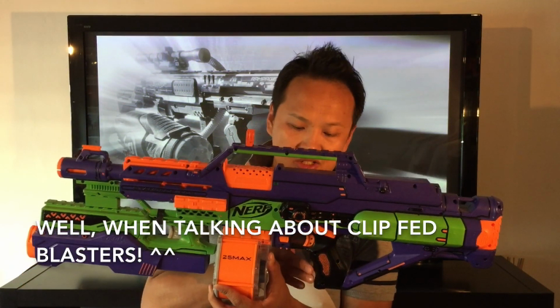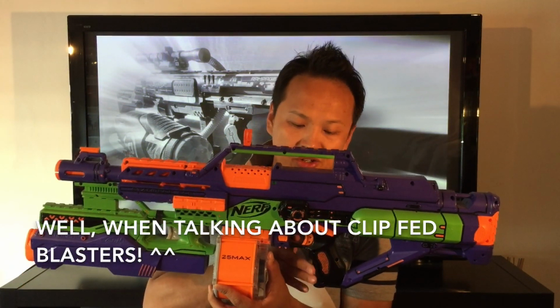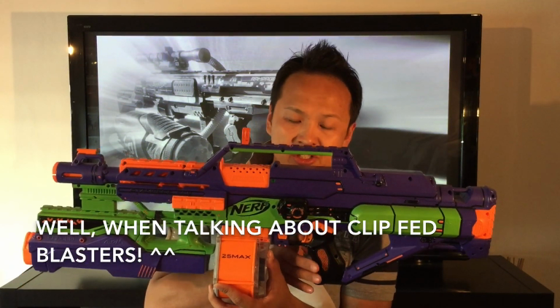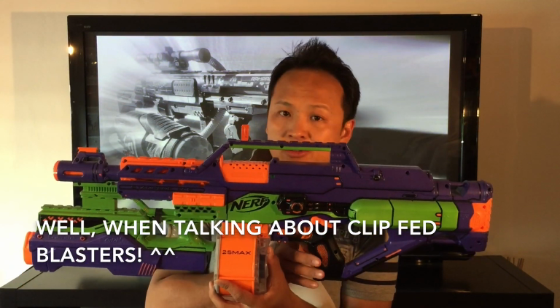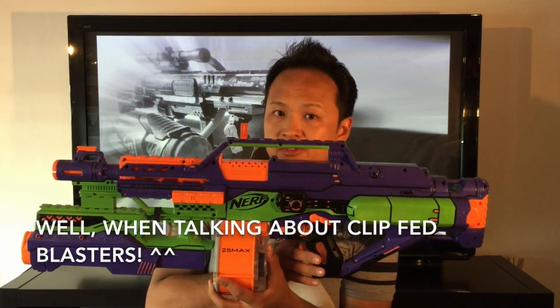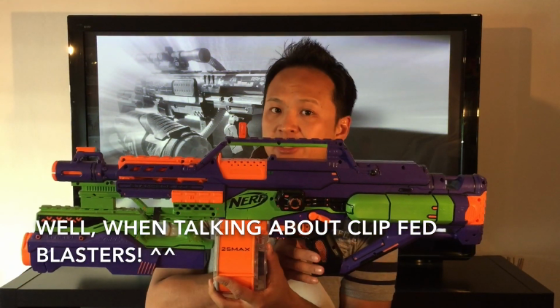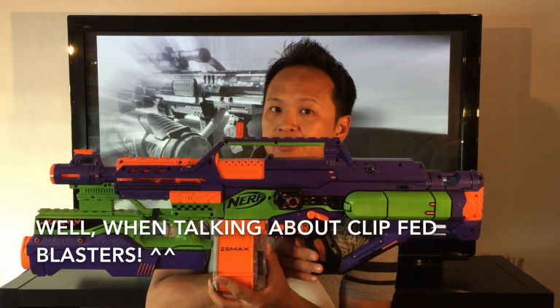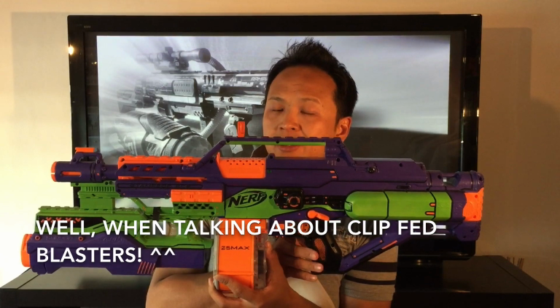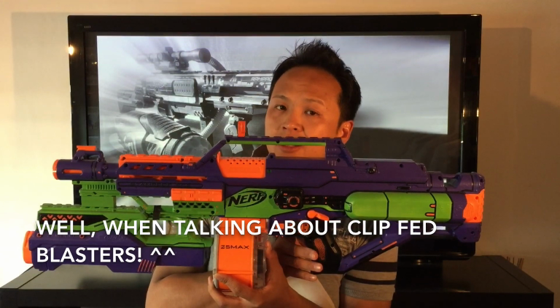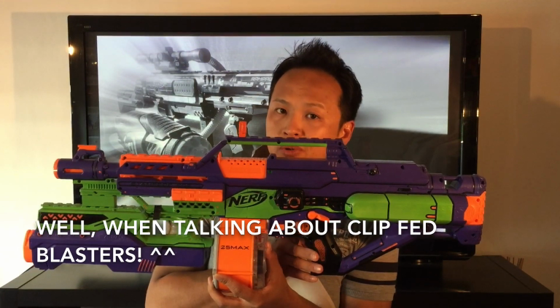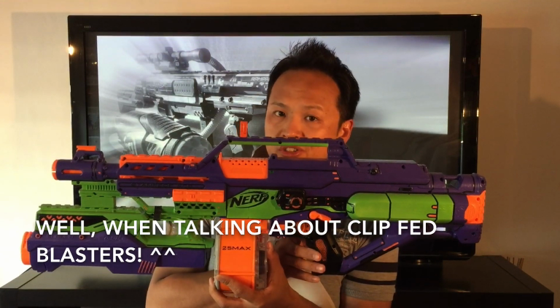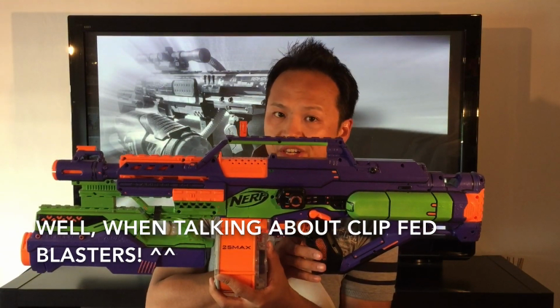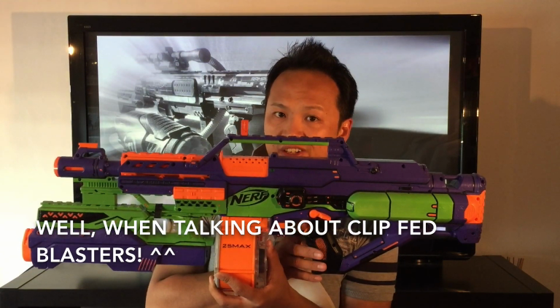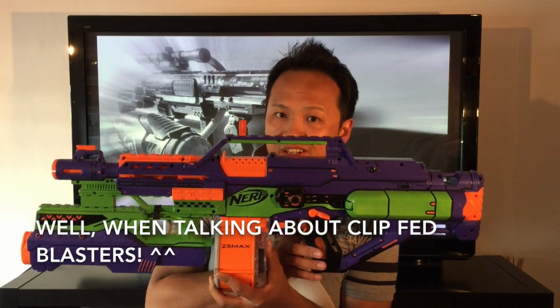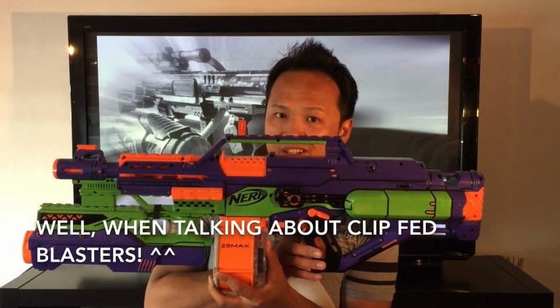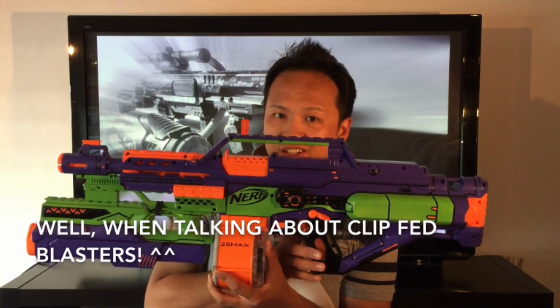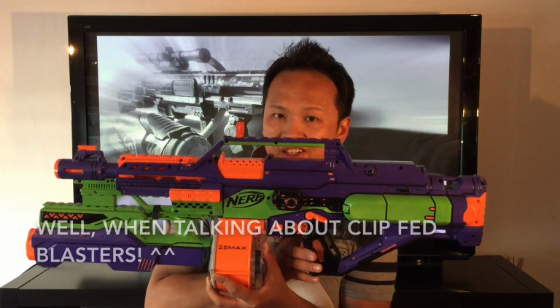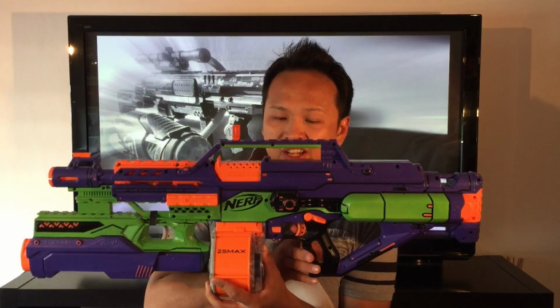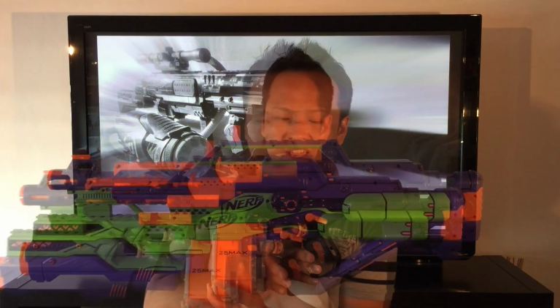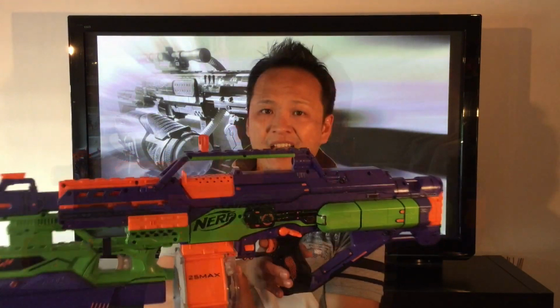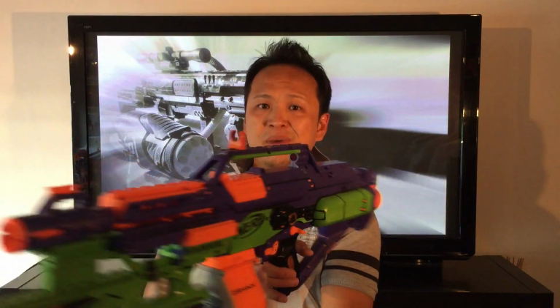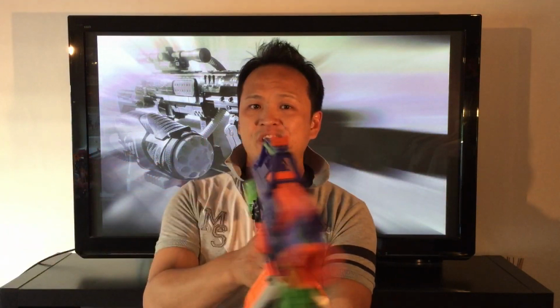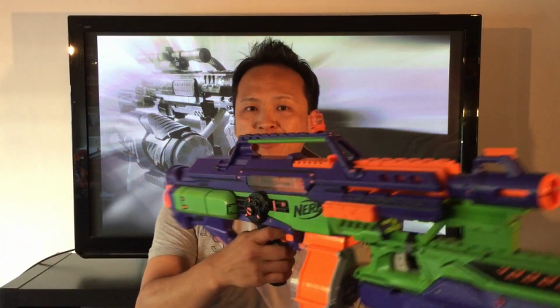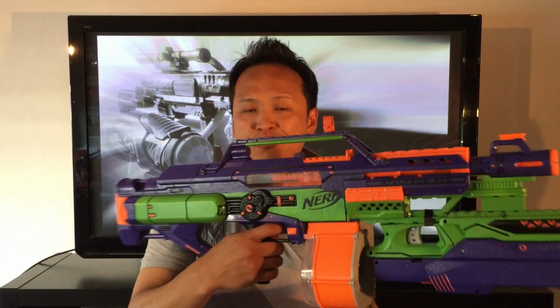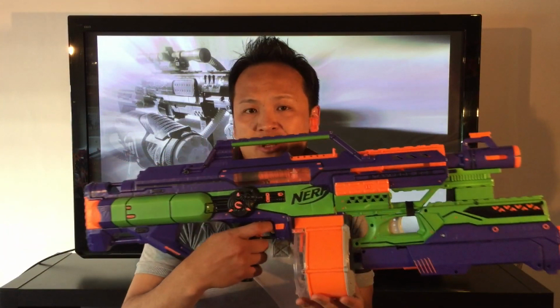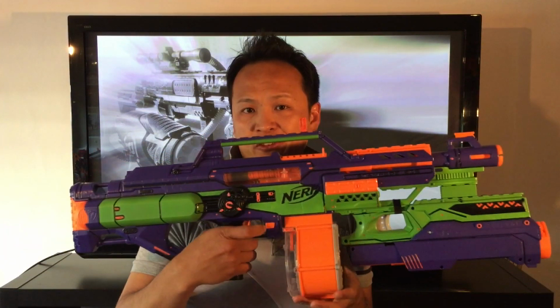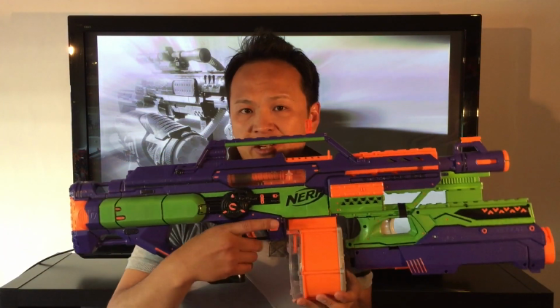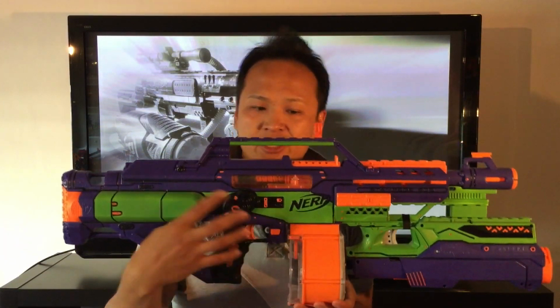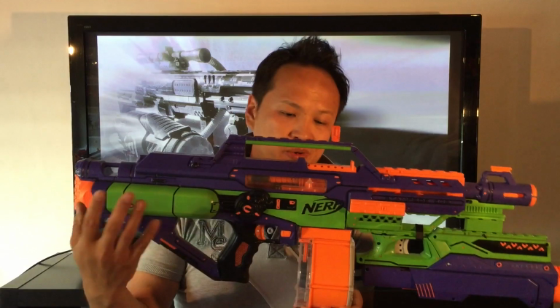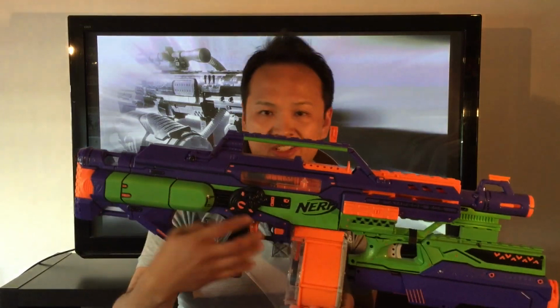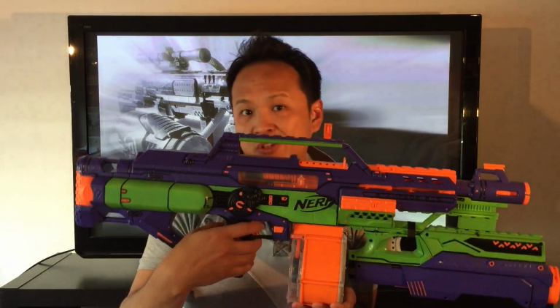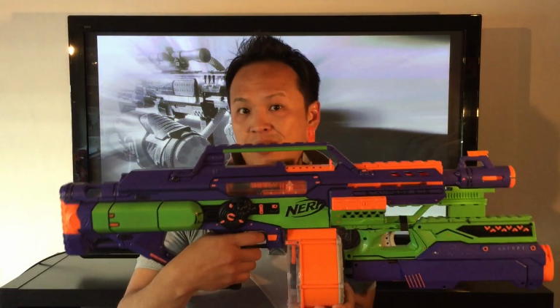All you need to do is pull the trigger and the magic happens through a lot of gears and springs and whatnot.